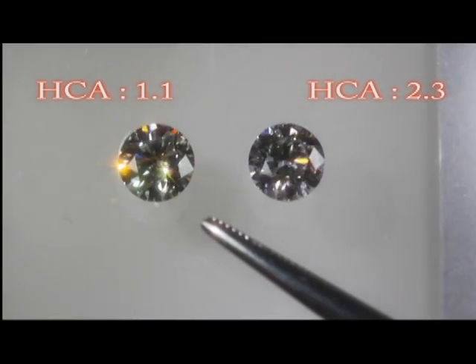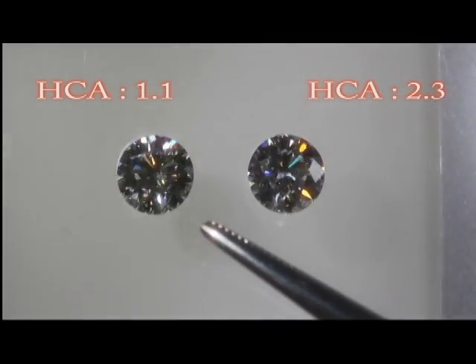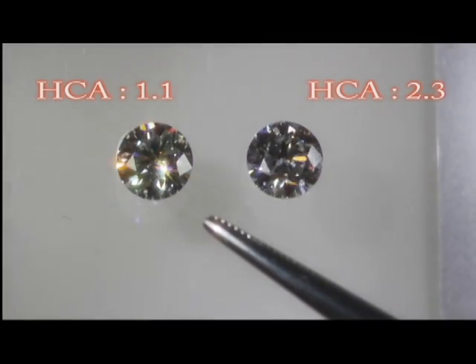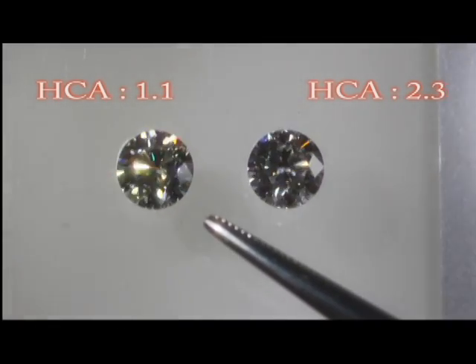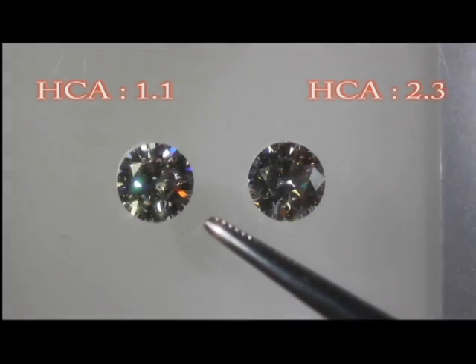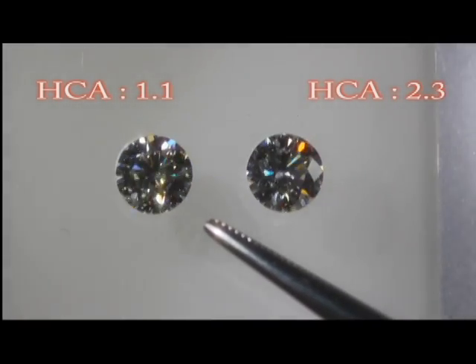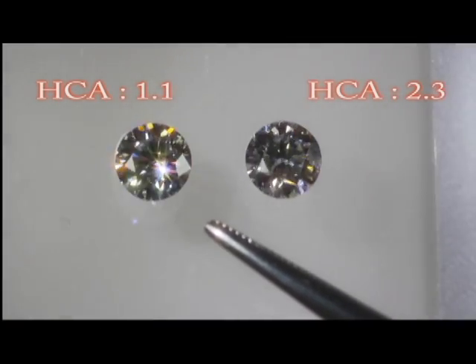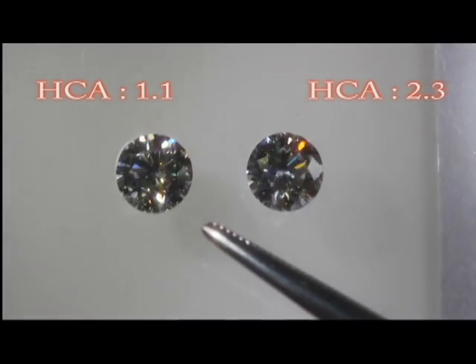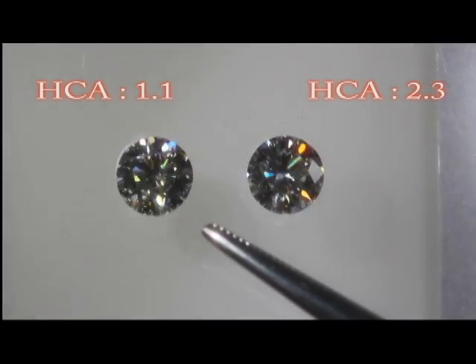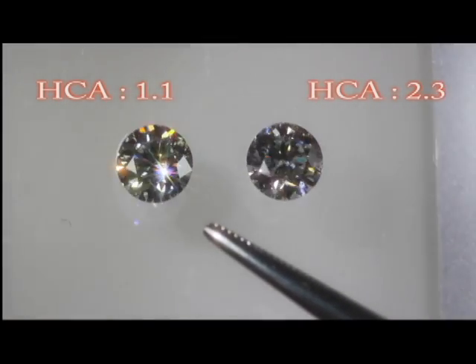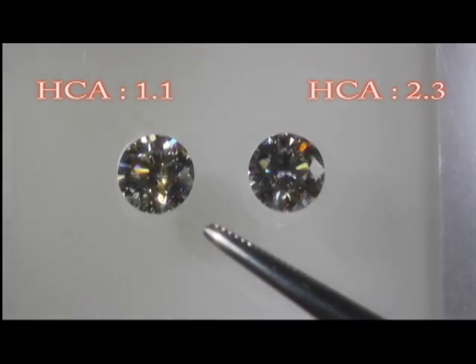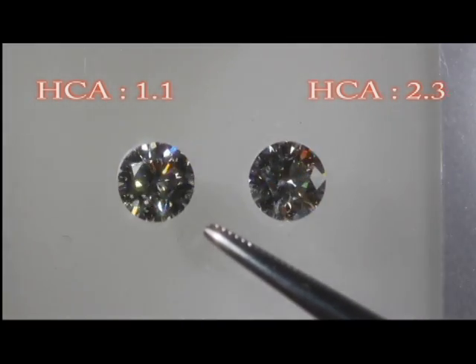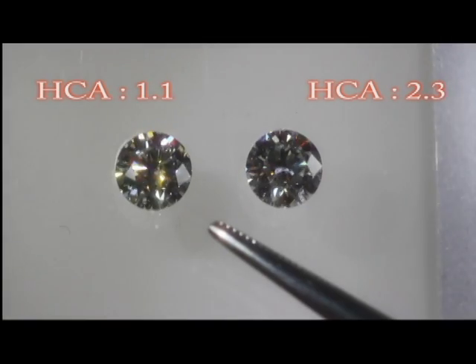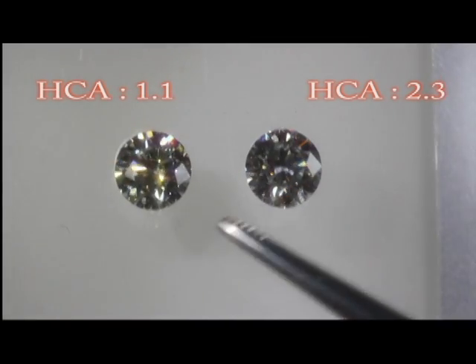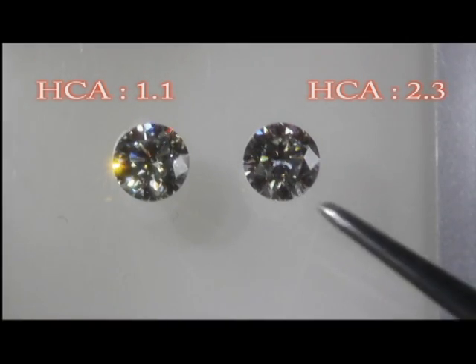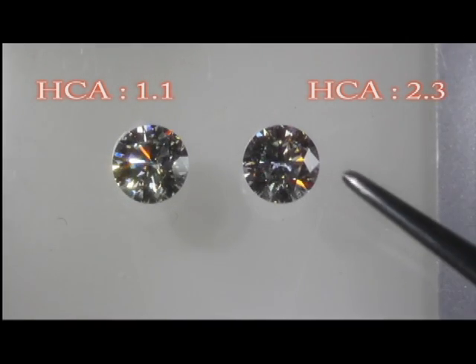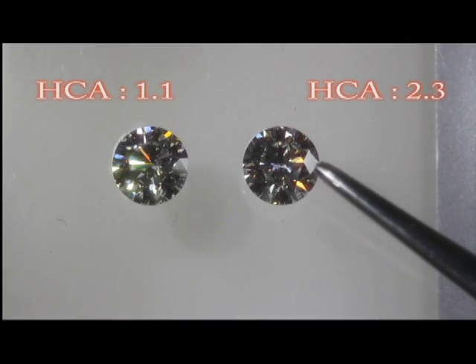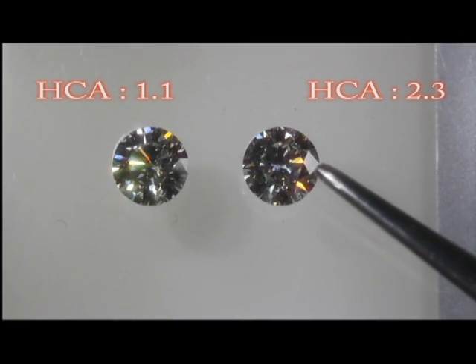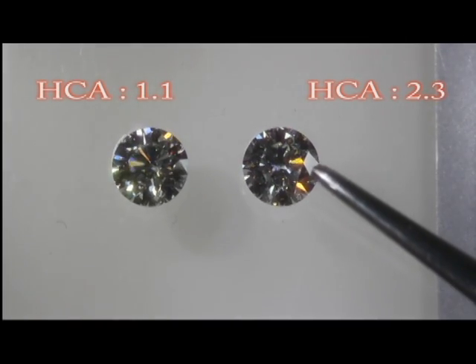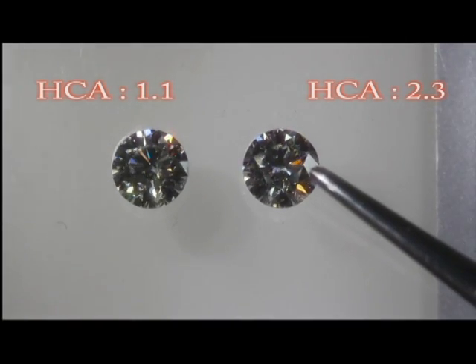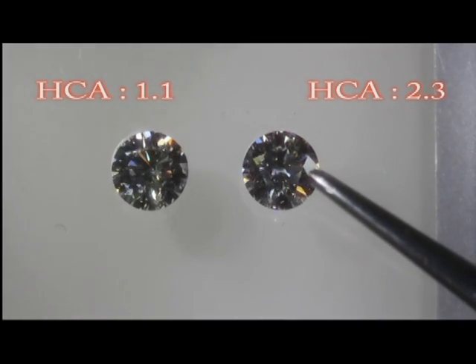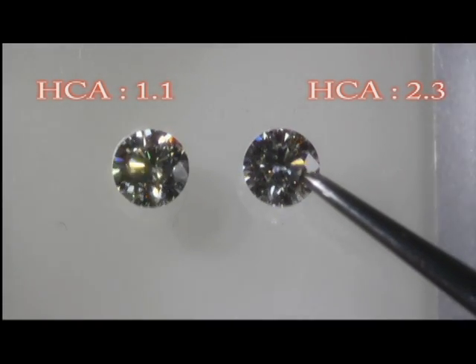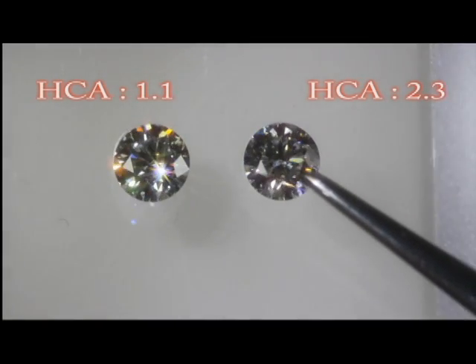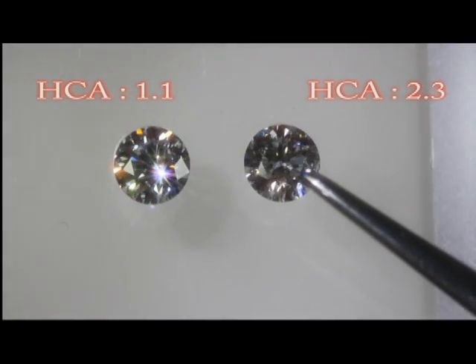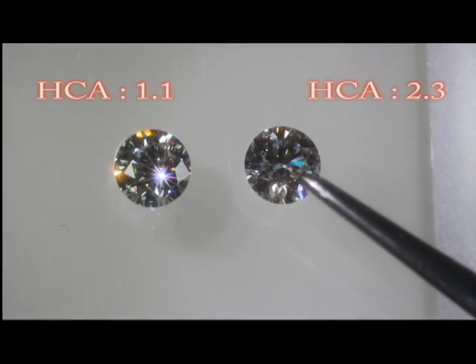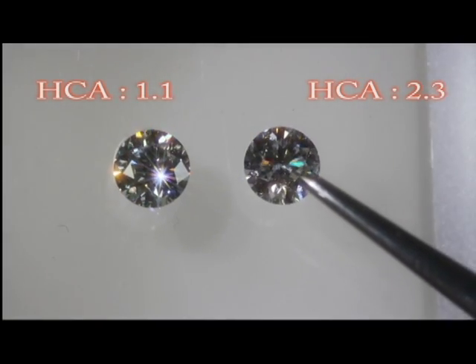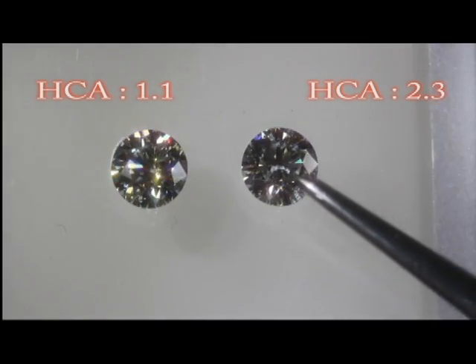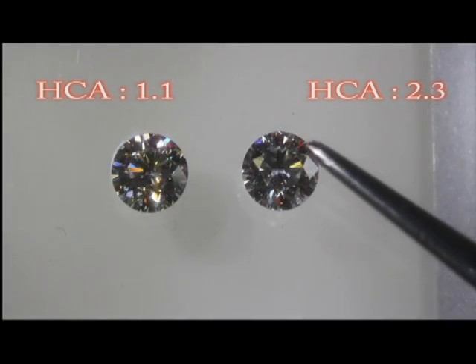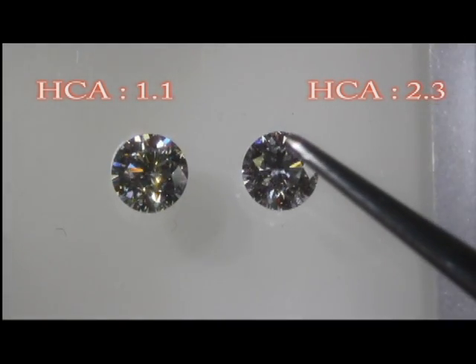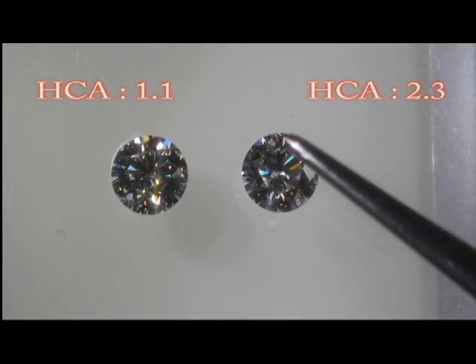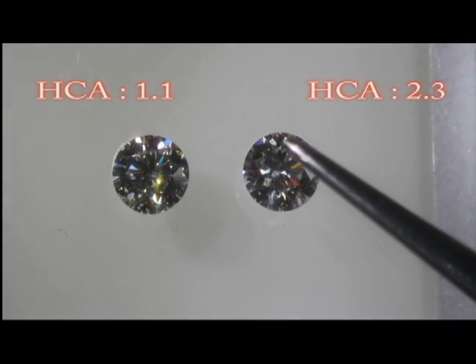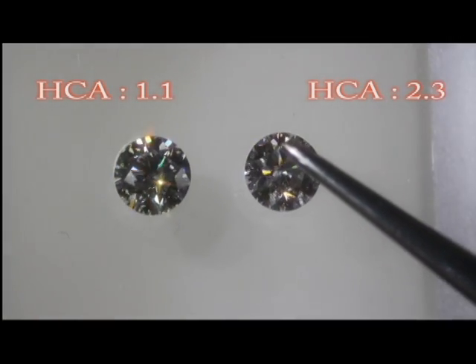So now you know the importance of the HCA score as an elimination tool.